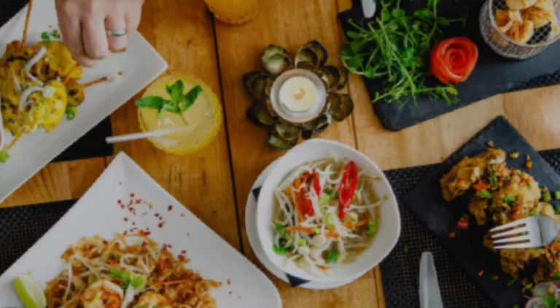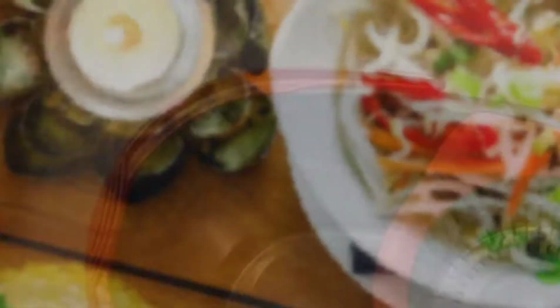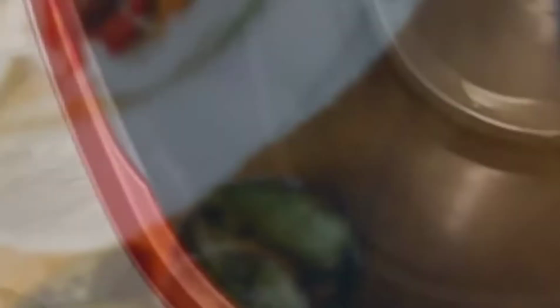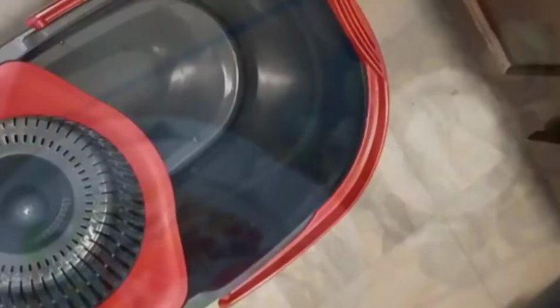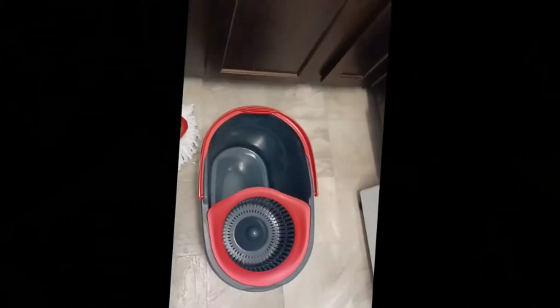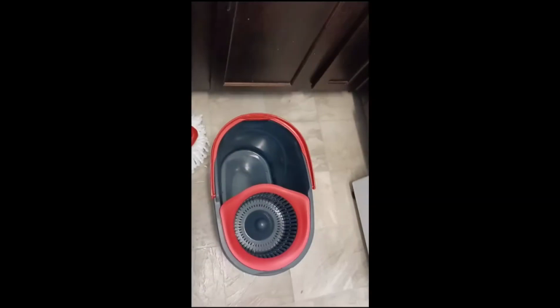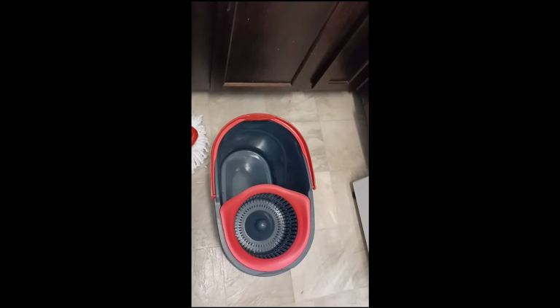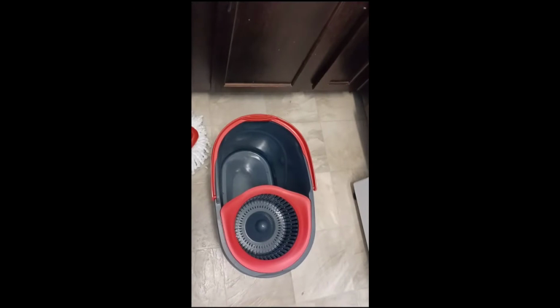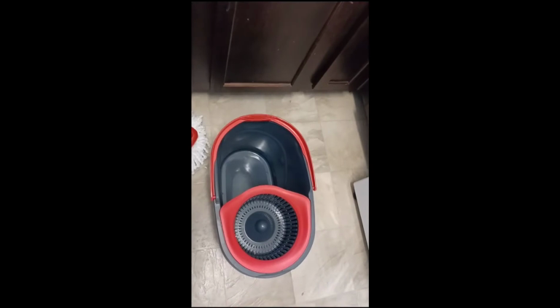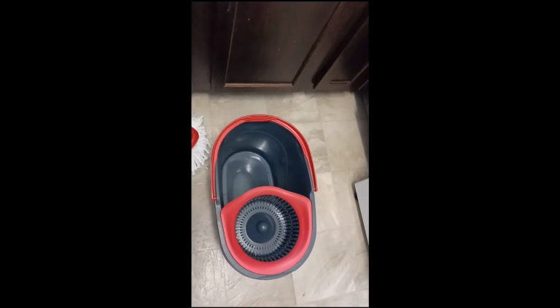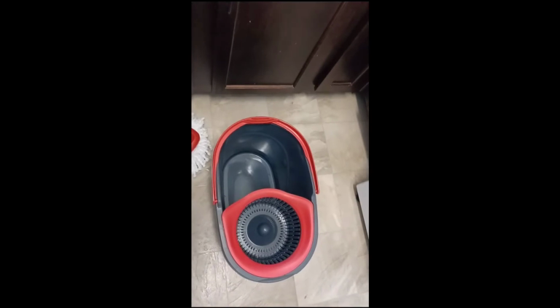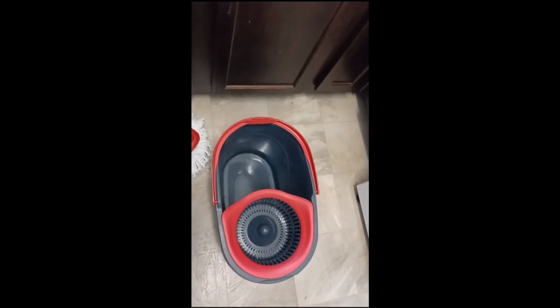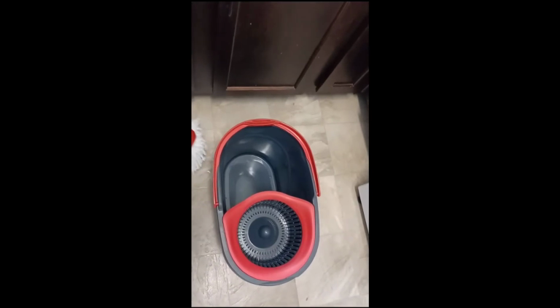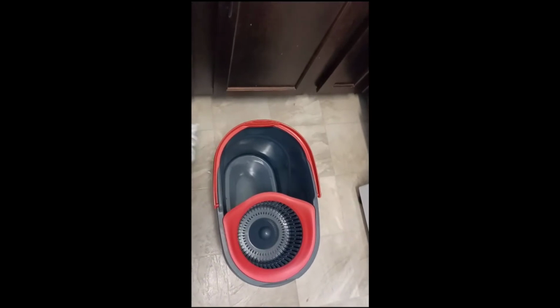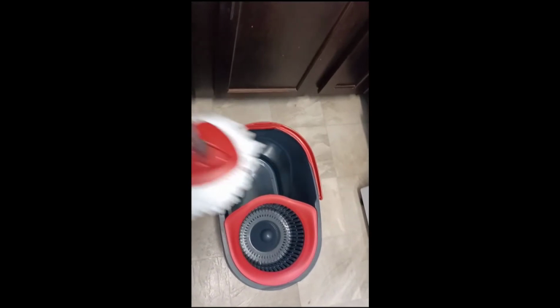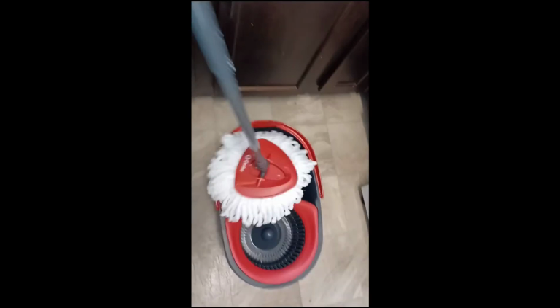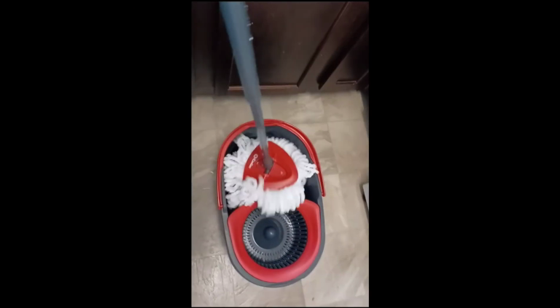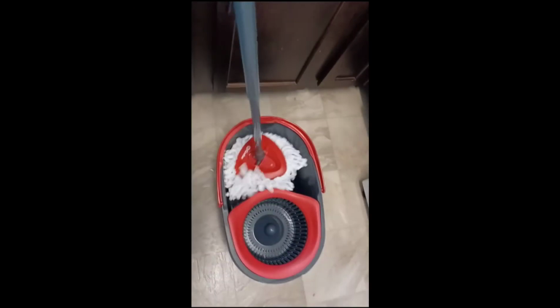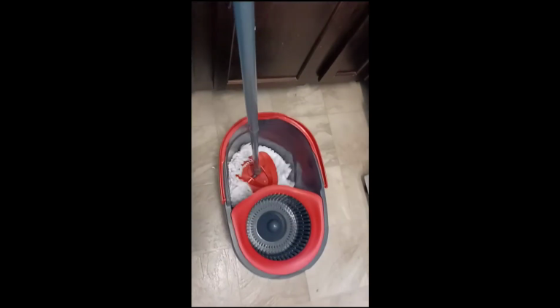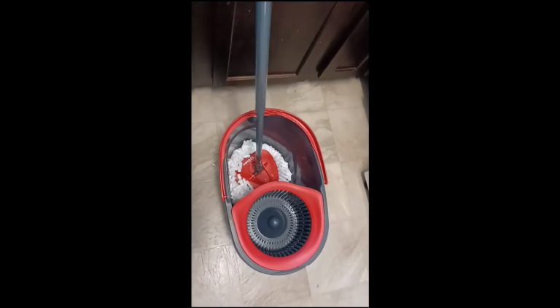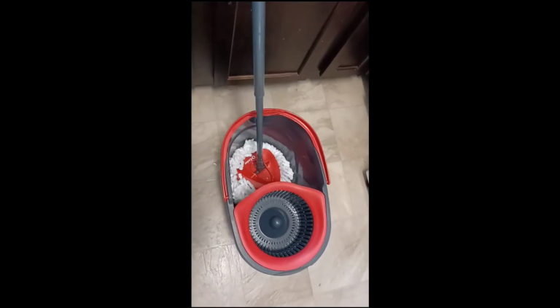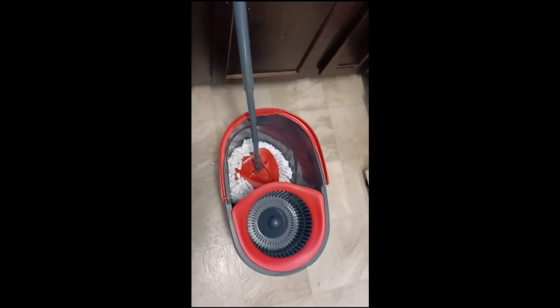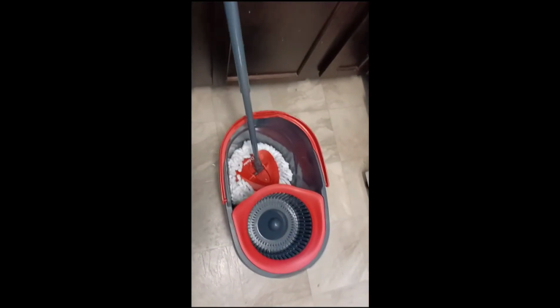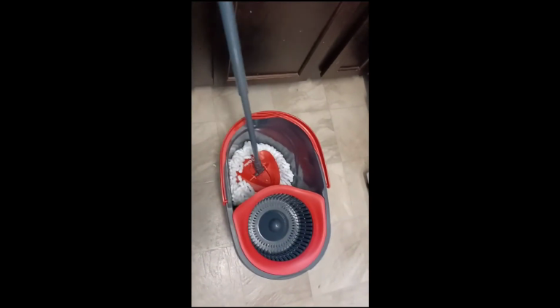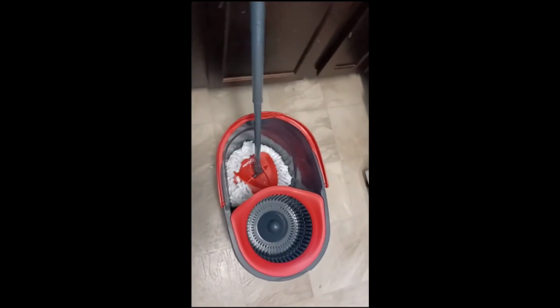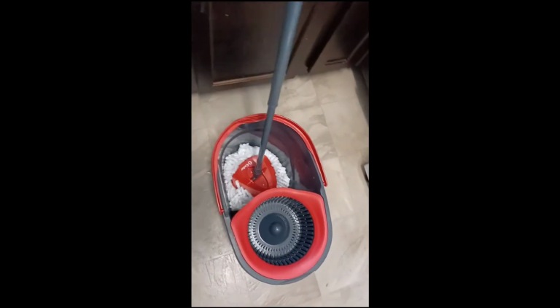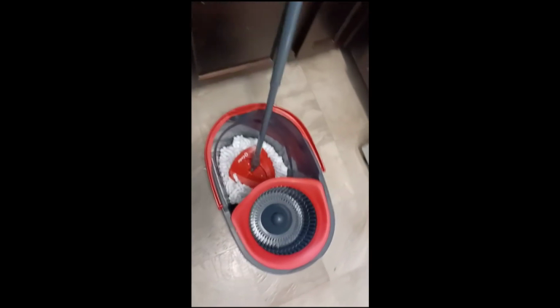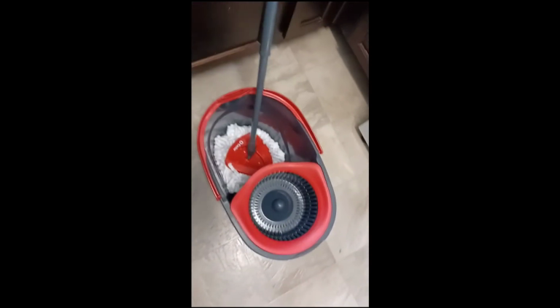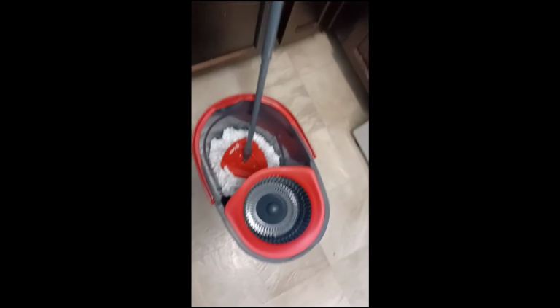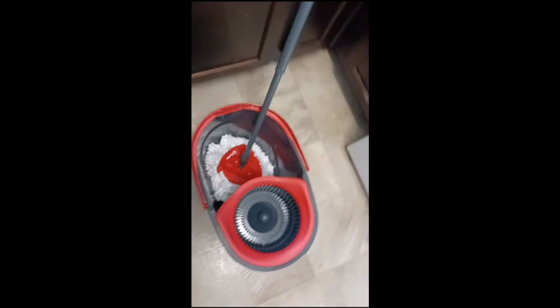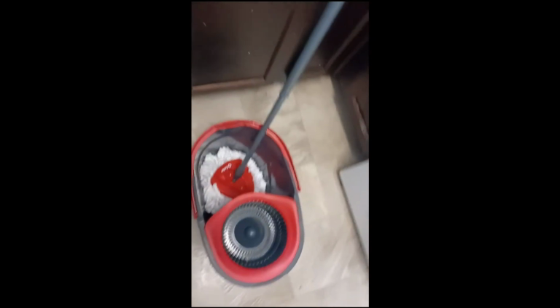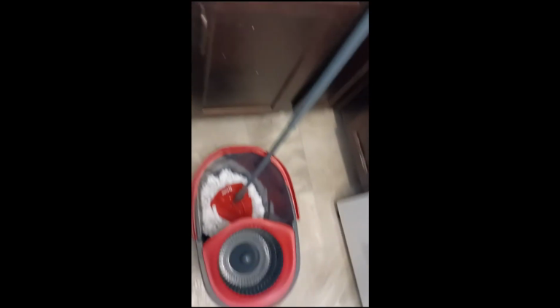Okay guys, this is my old feeder mop. I'm getting ready to mop my floor.